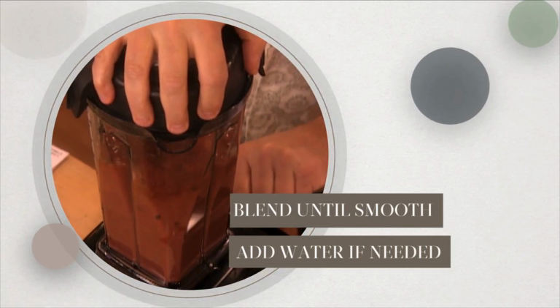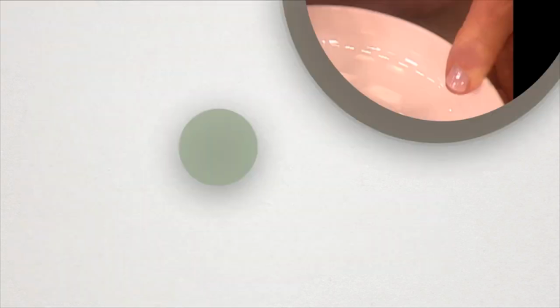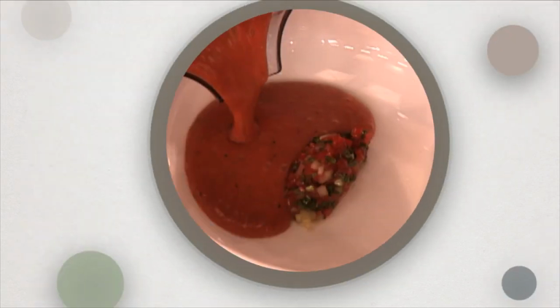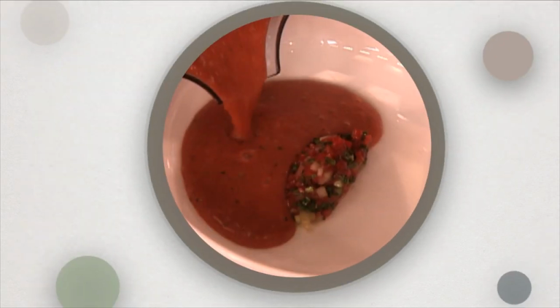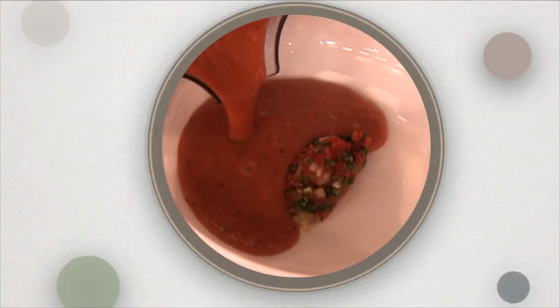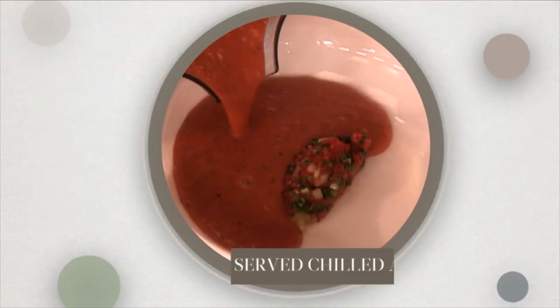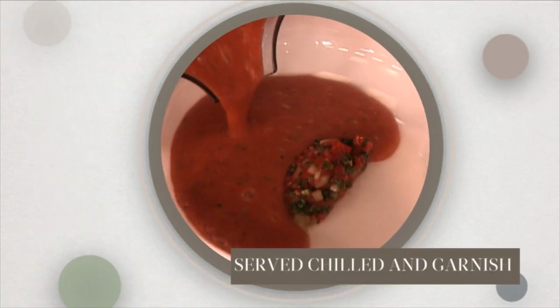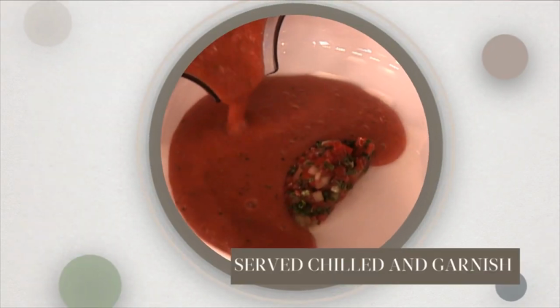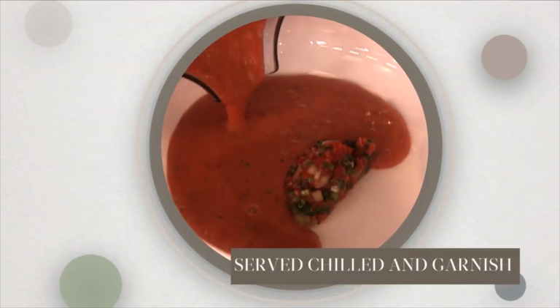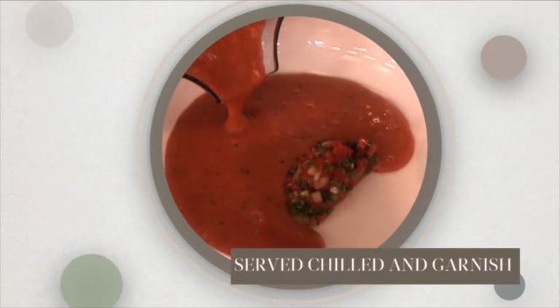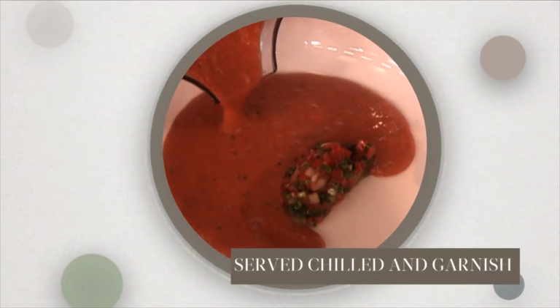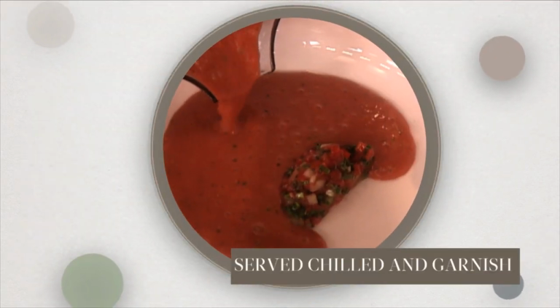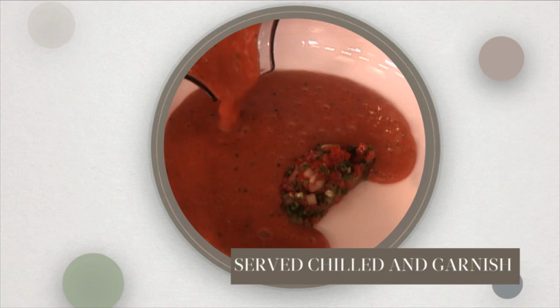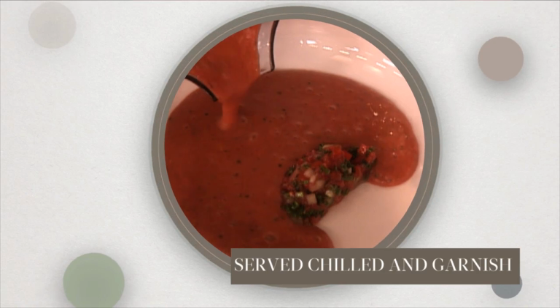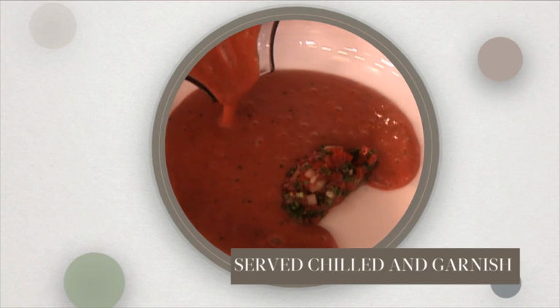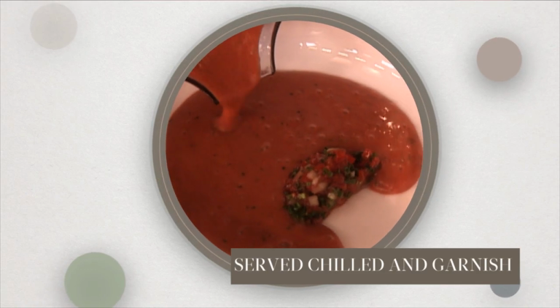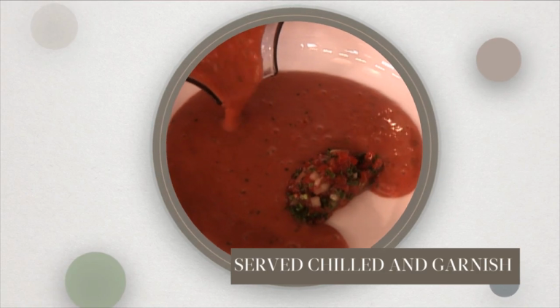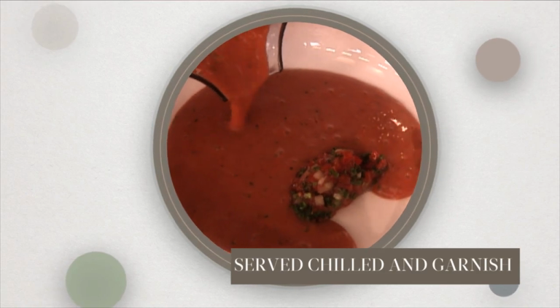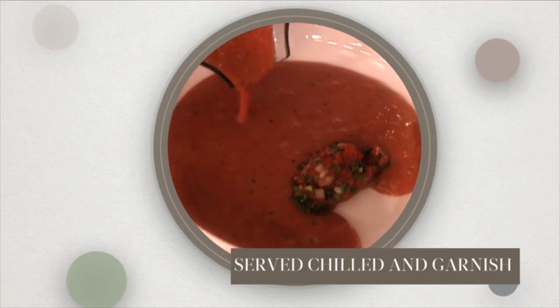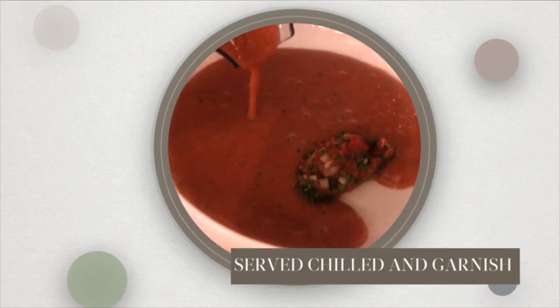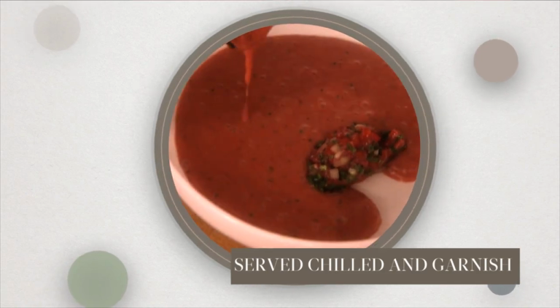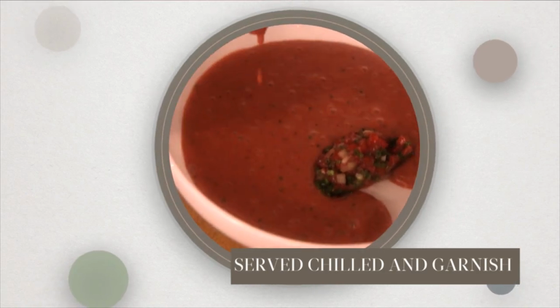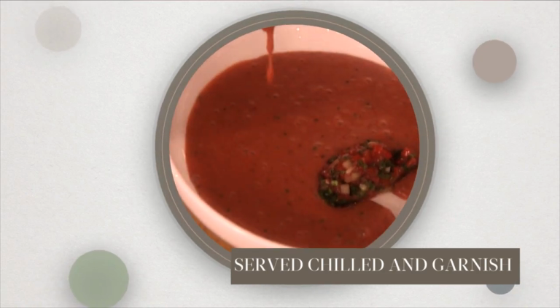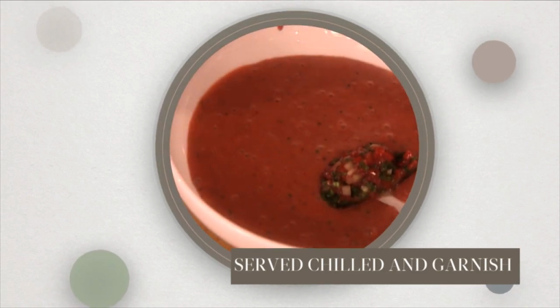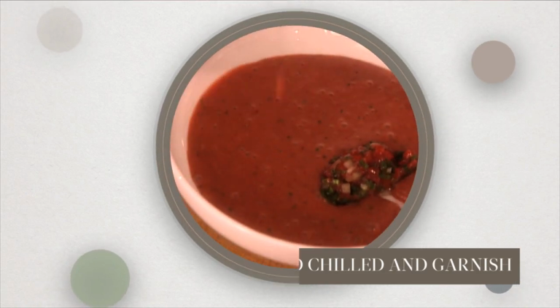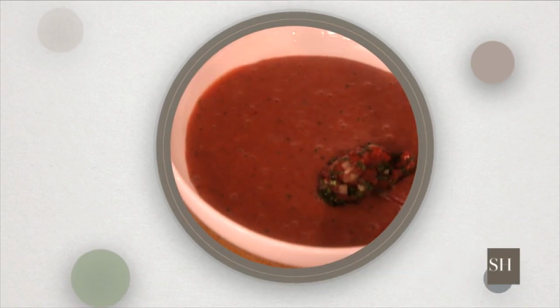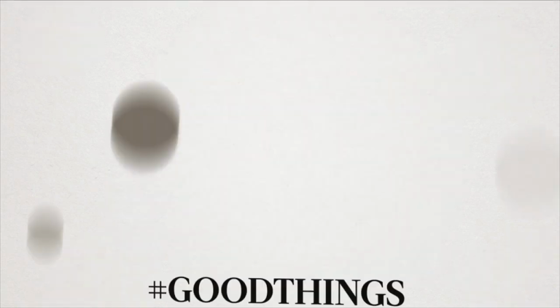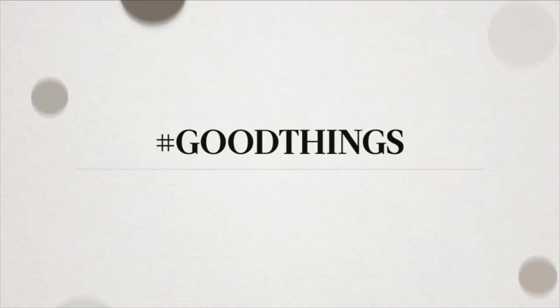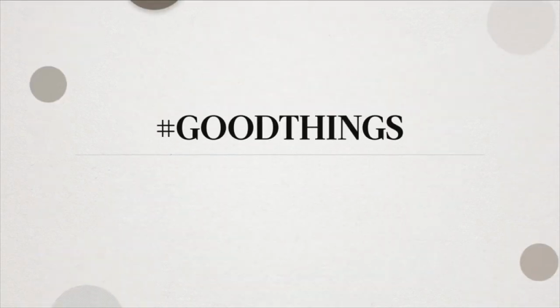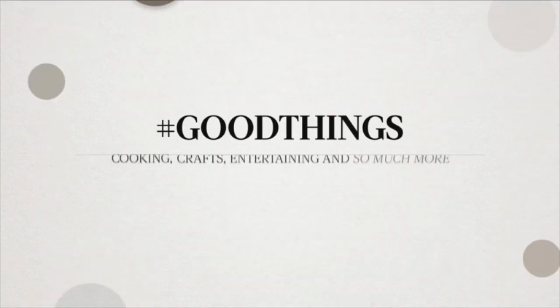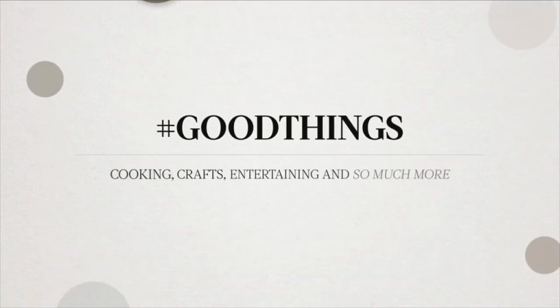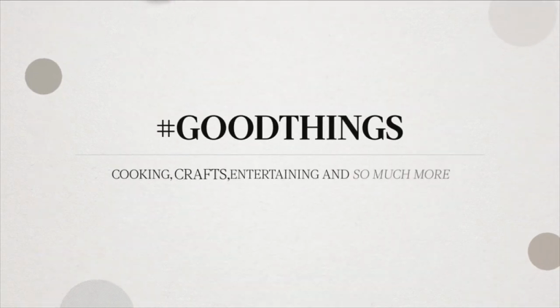Serve chilled with a garnish of minced strawberries, chives, and cucumber. It's a good thing.